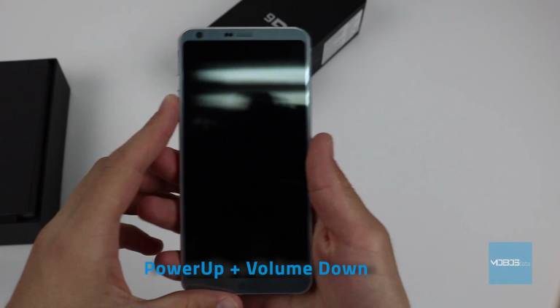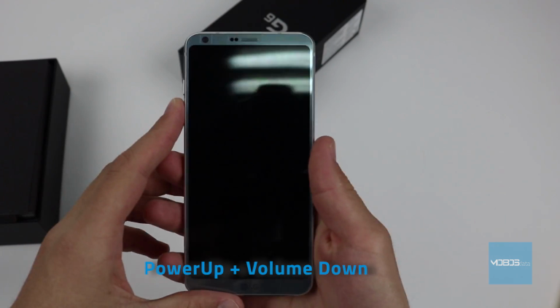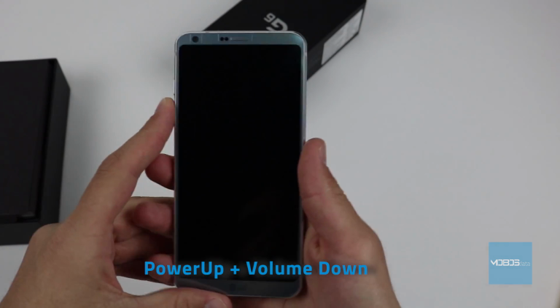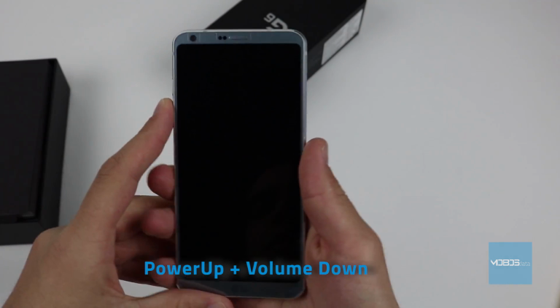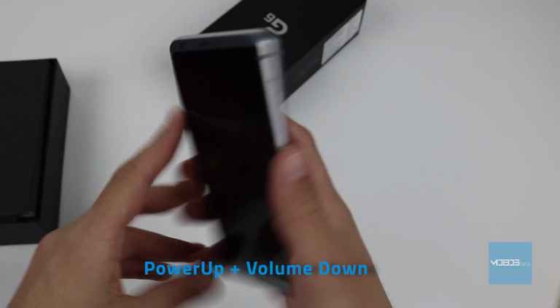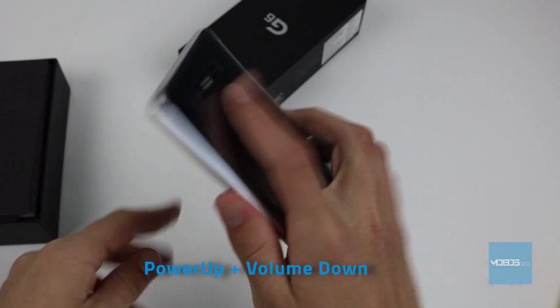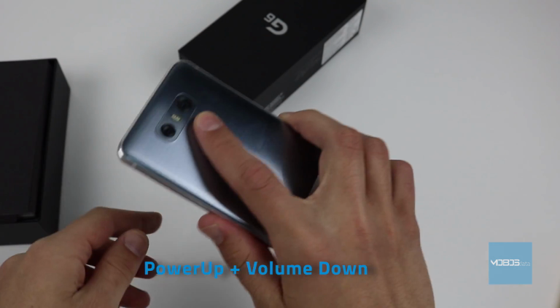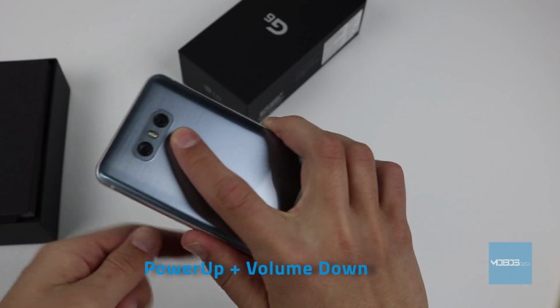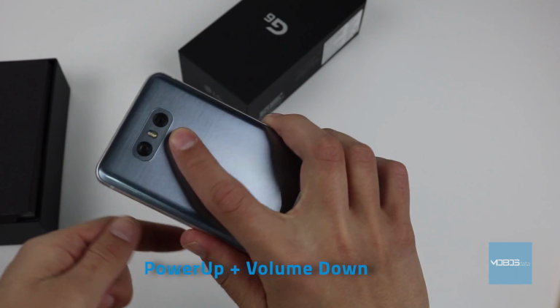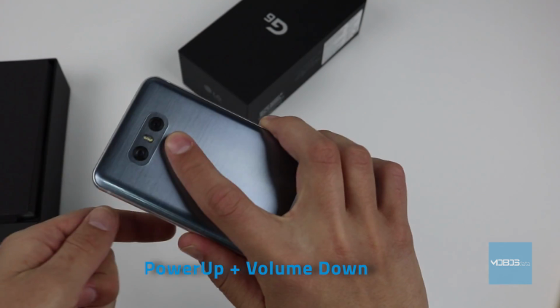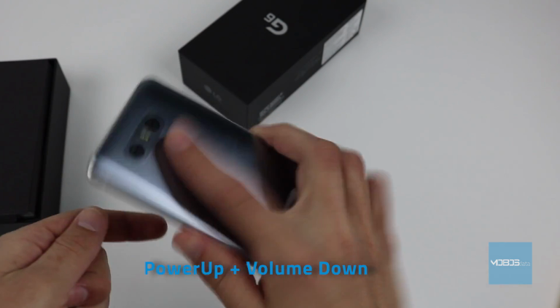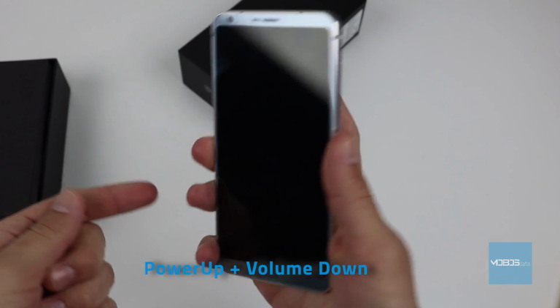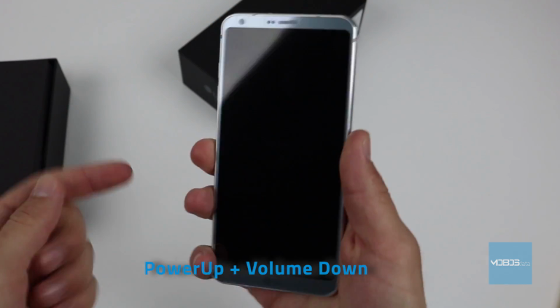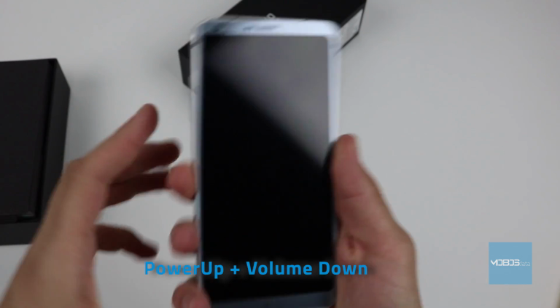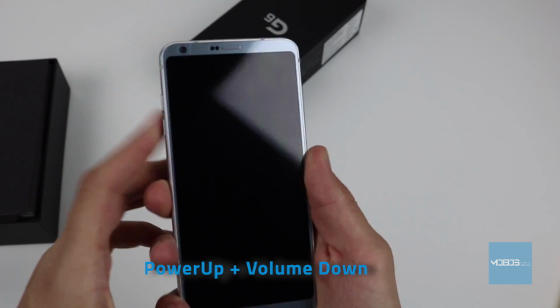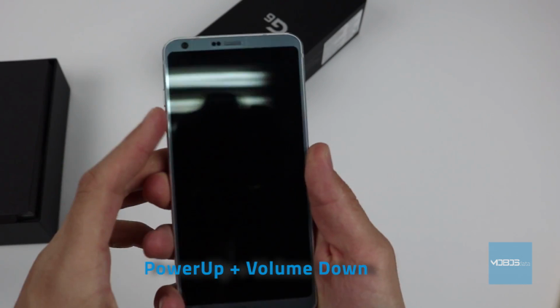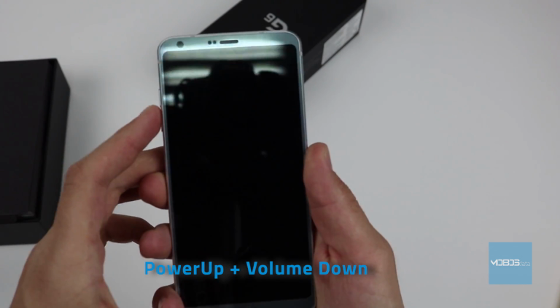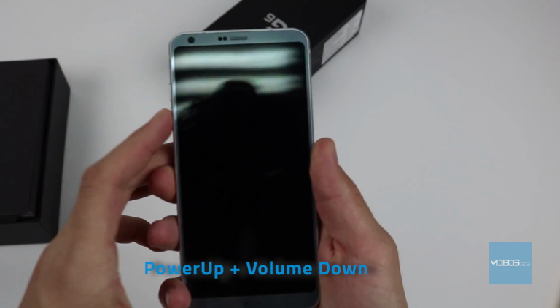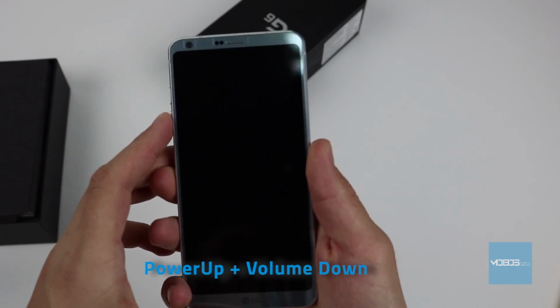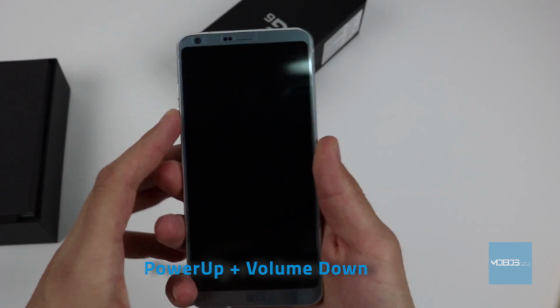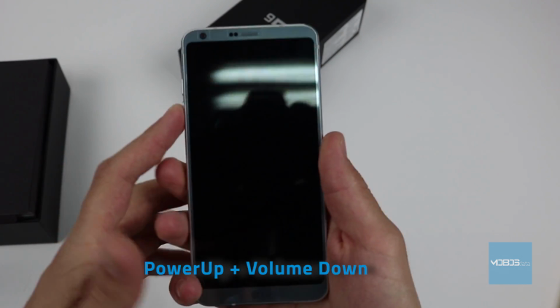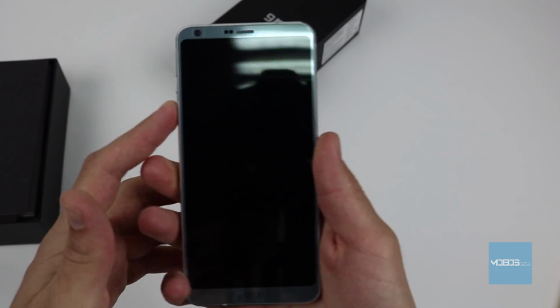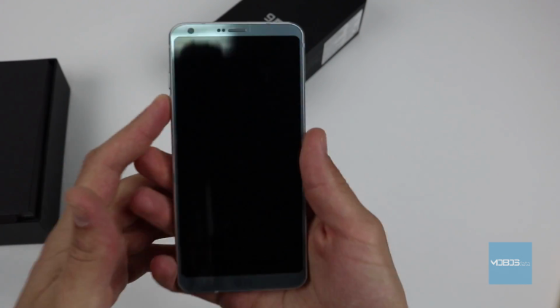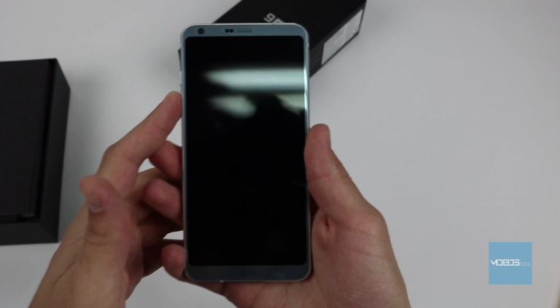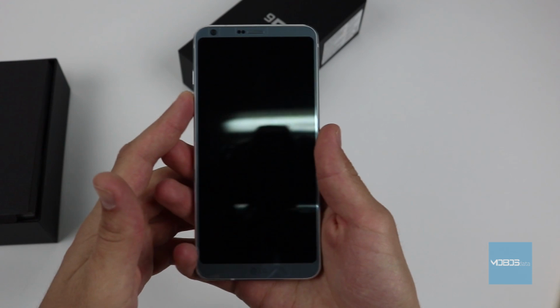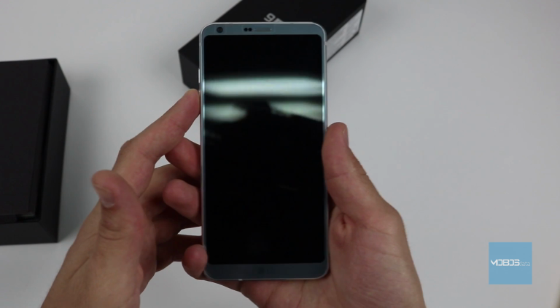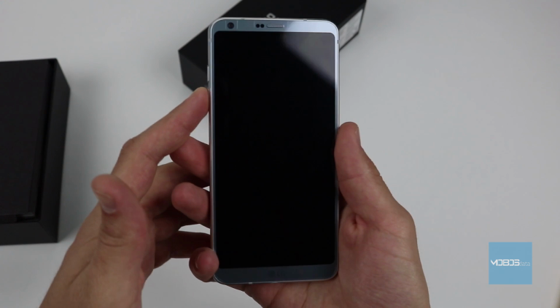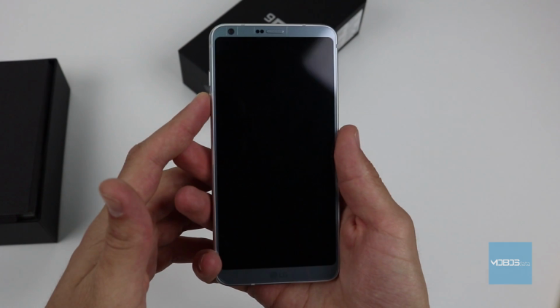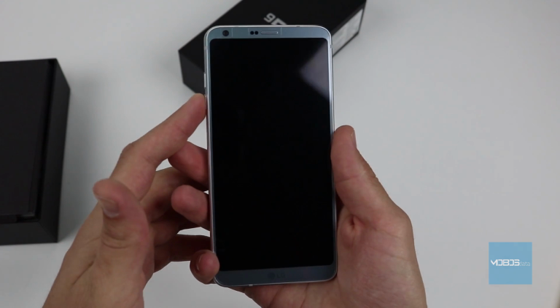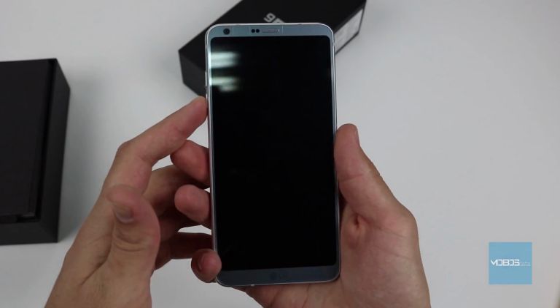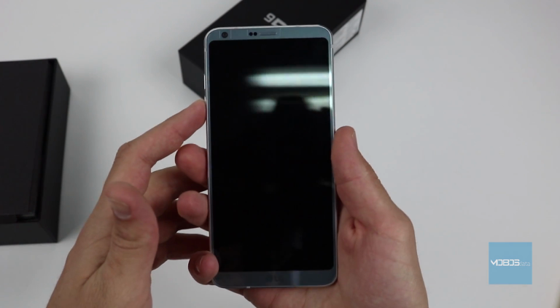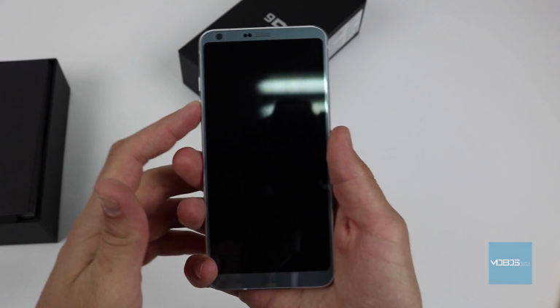When the LG logo shows up, we will release the power button for a moment and press it again.